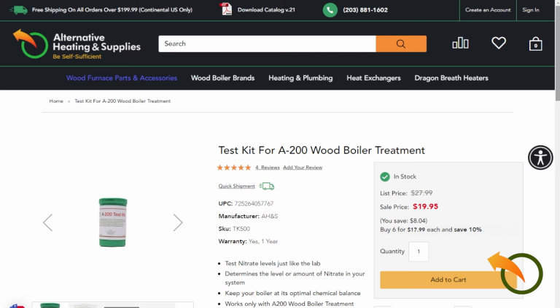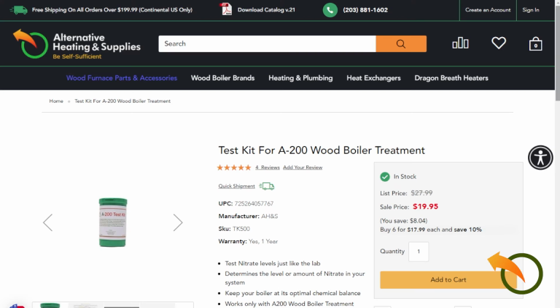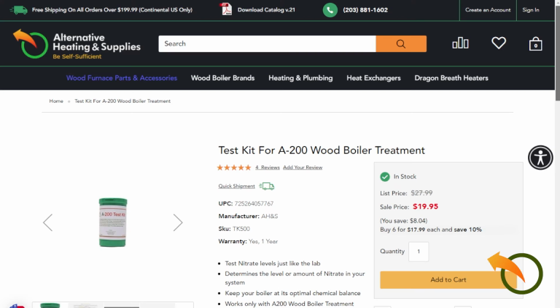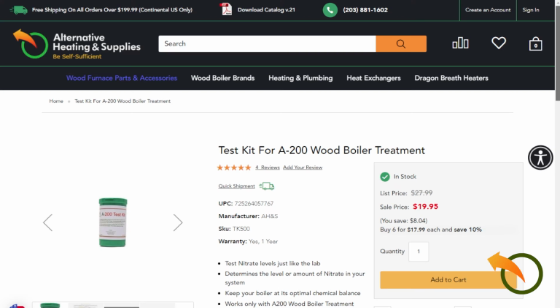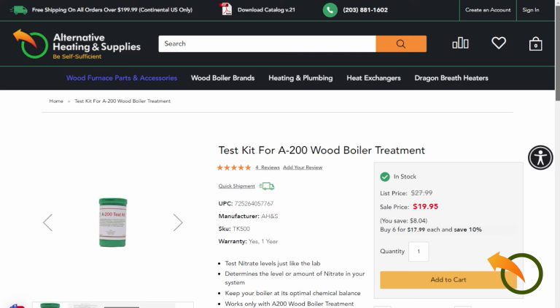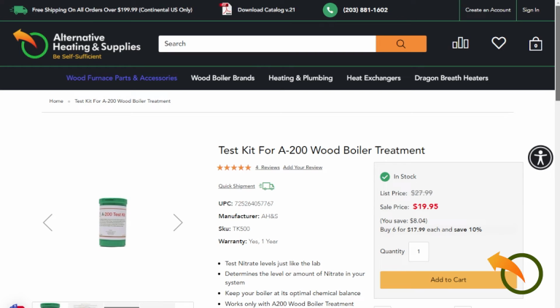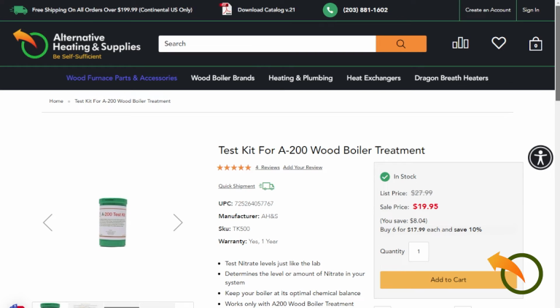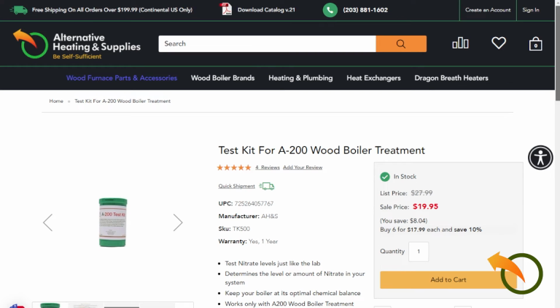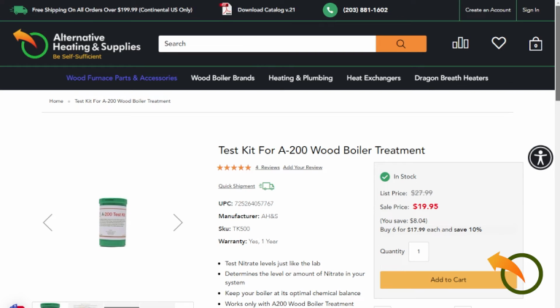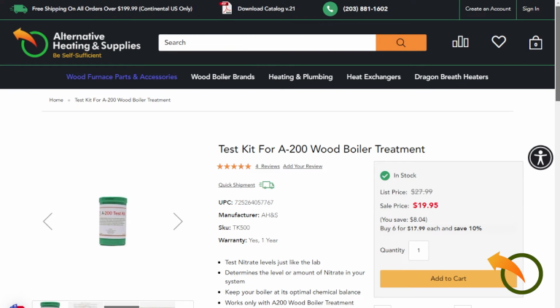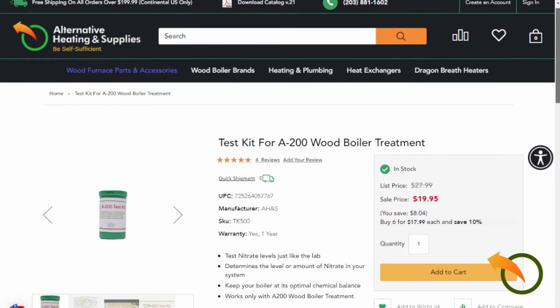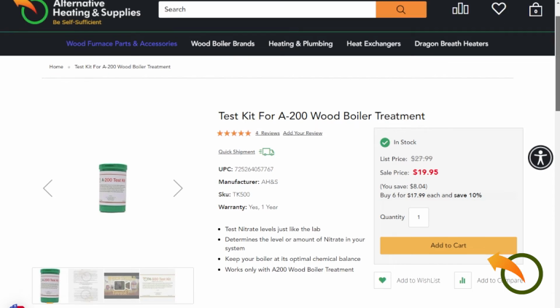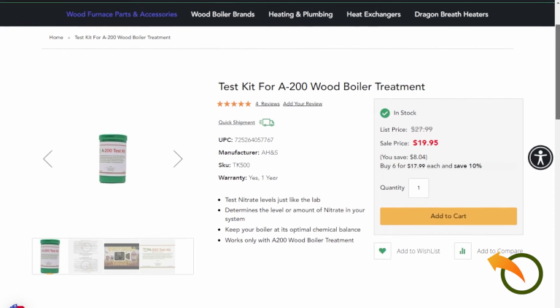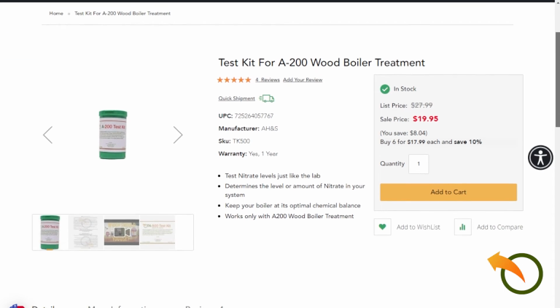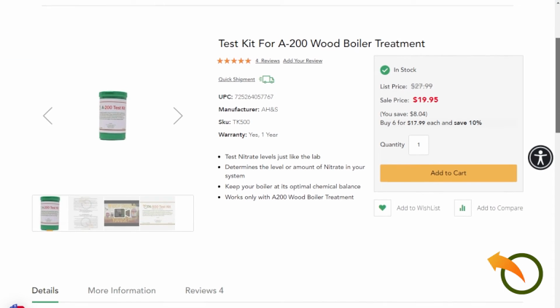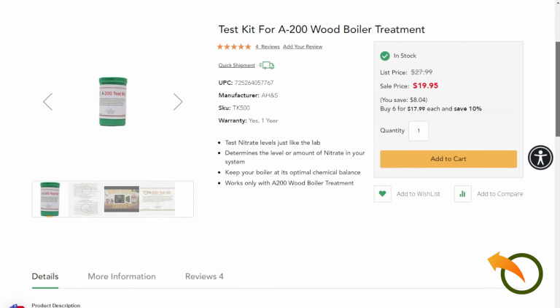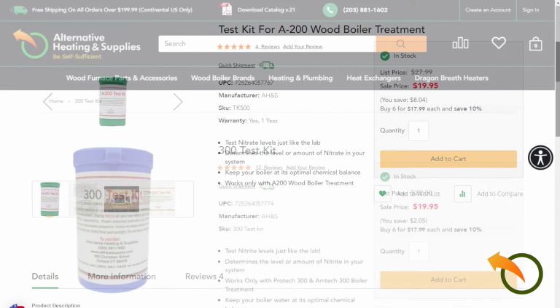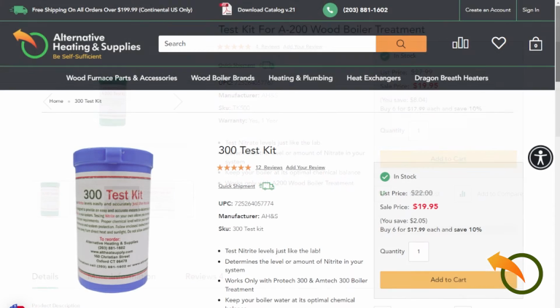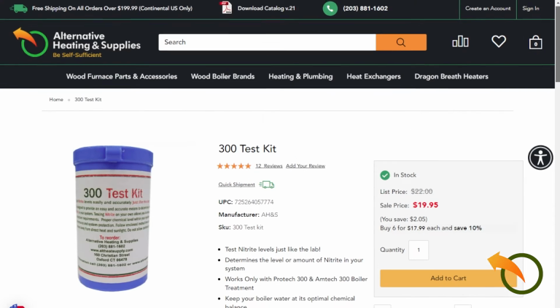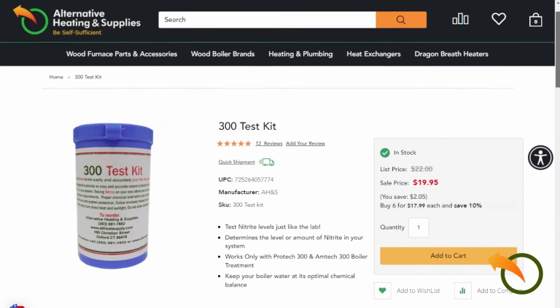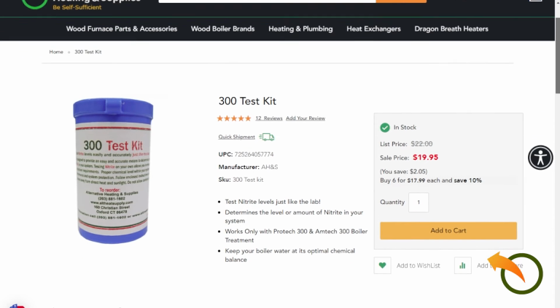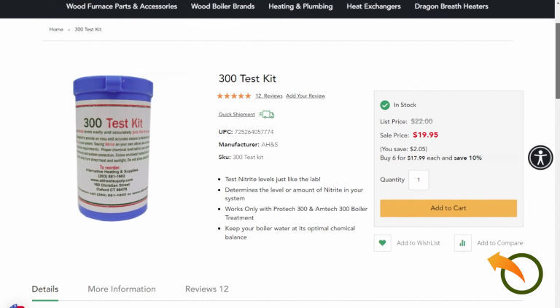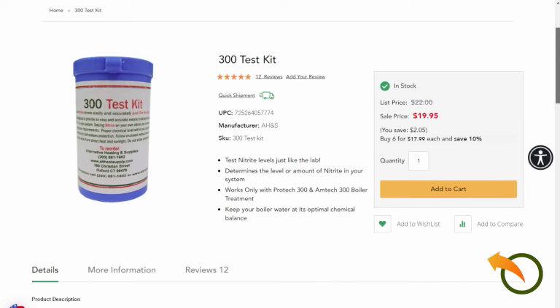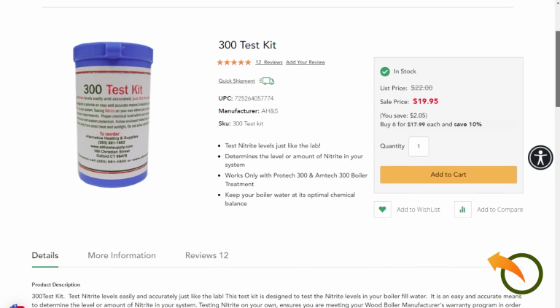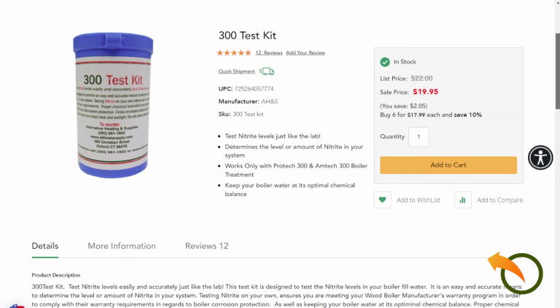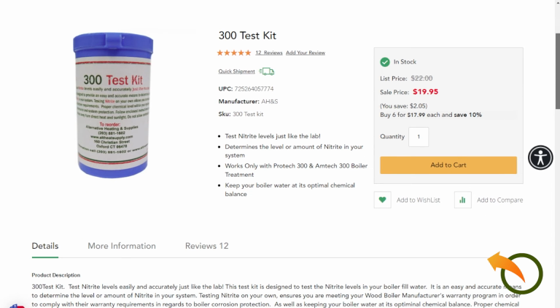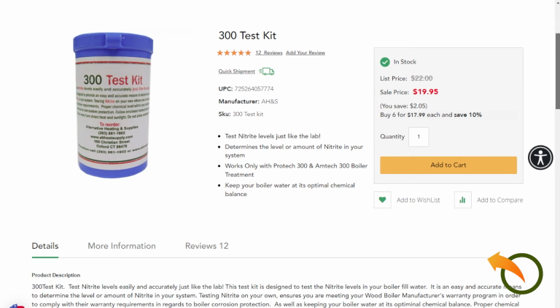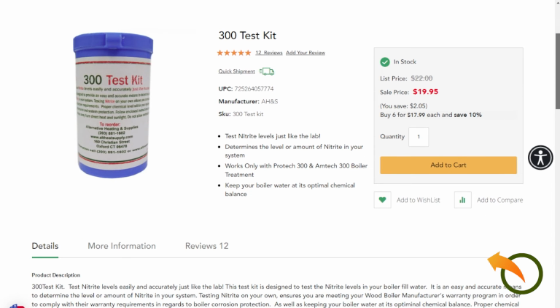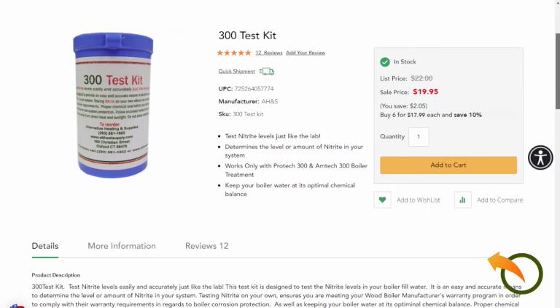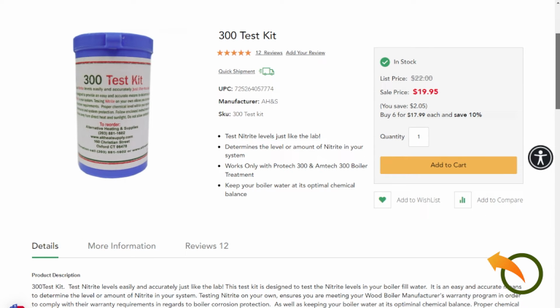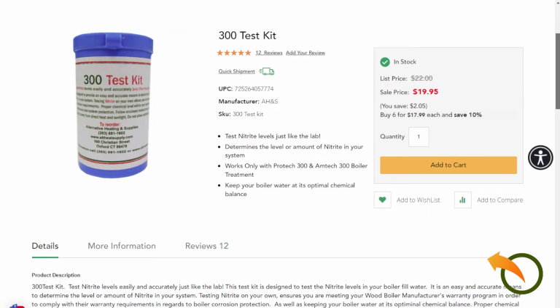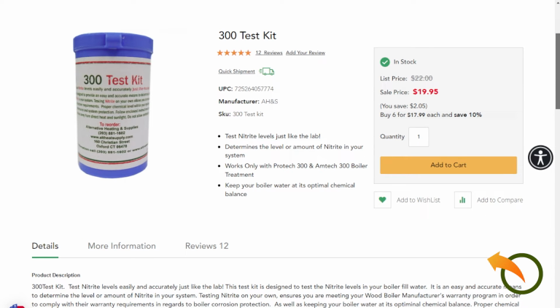The A200 has a TK500 test kit, and the A300 has a 300 test kit.